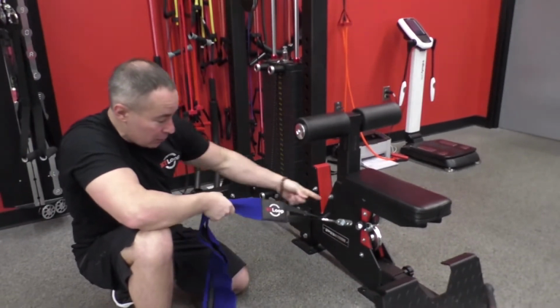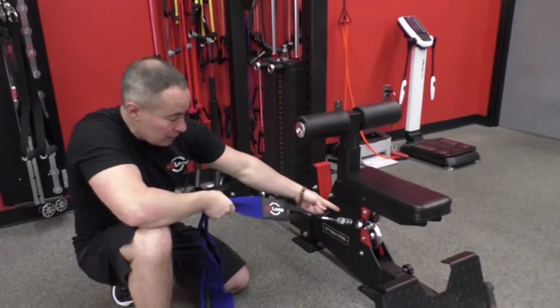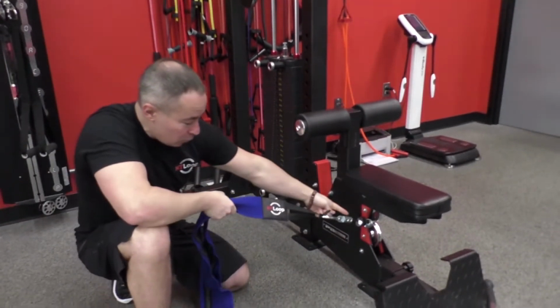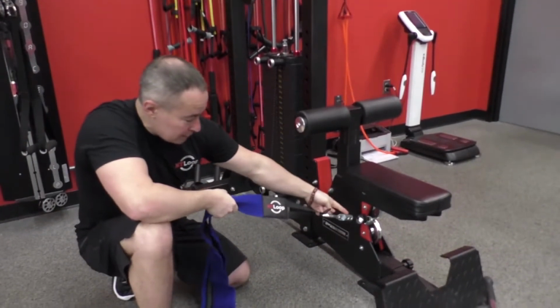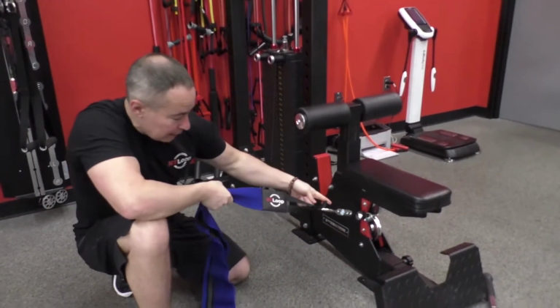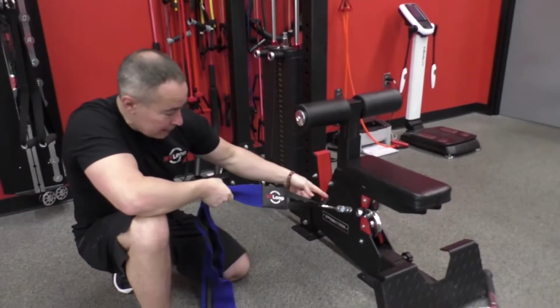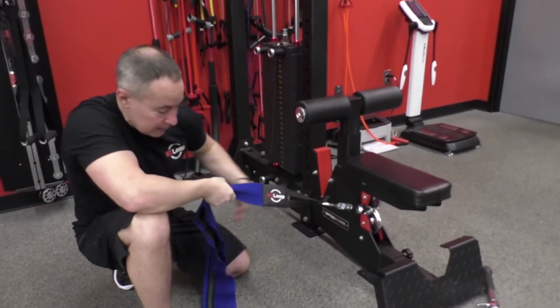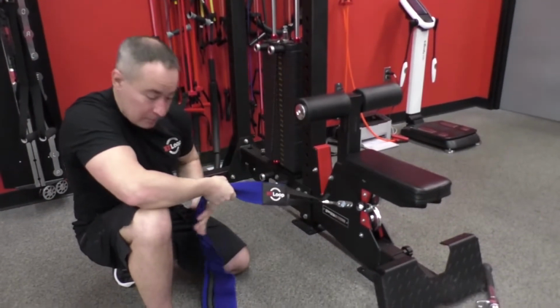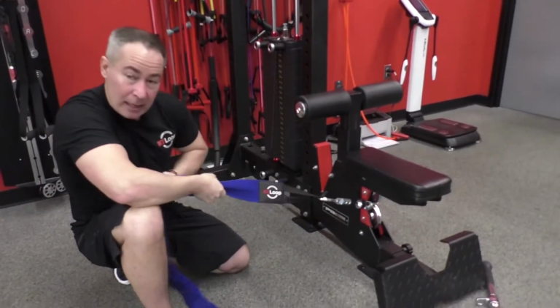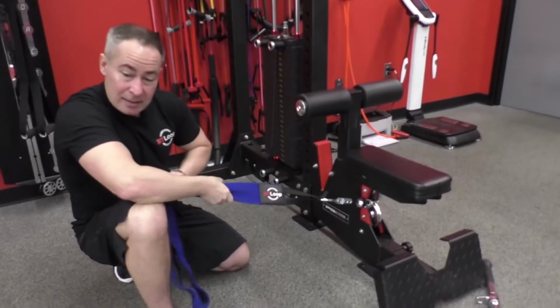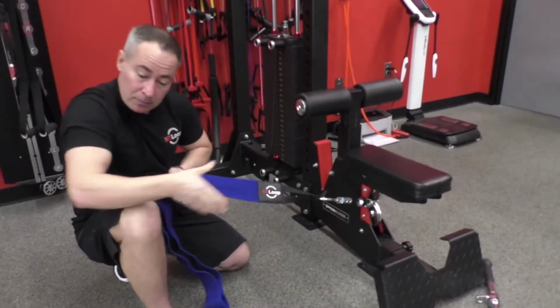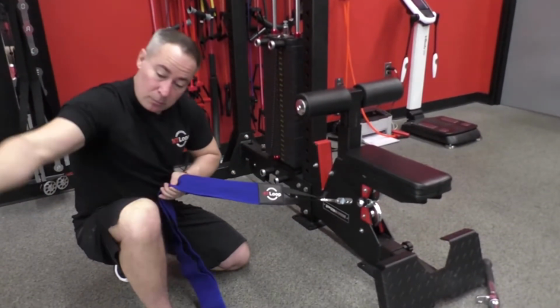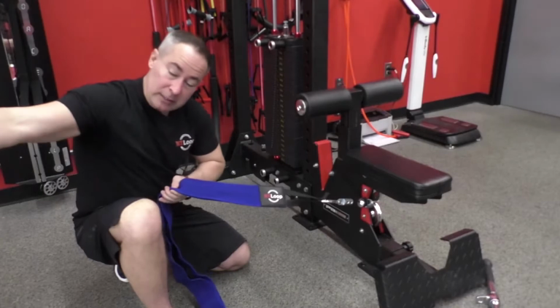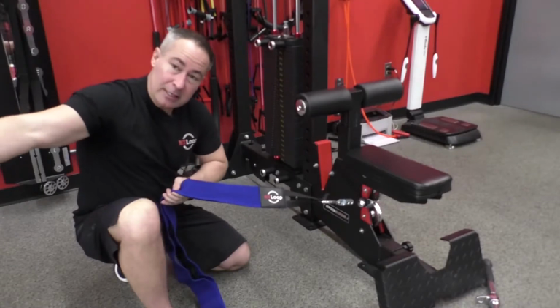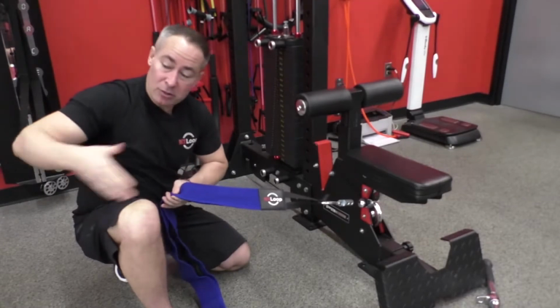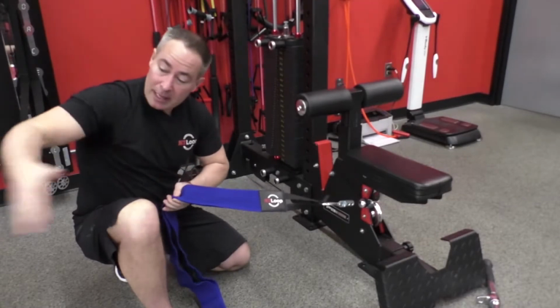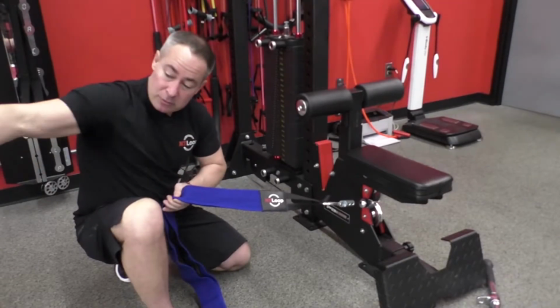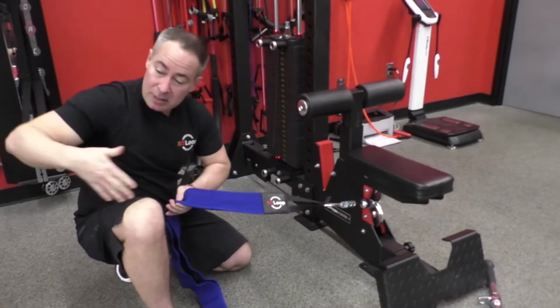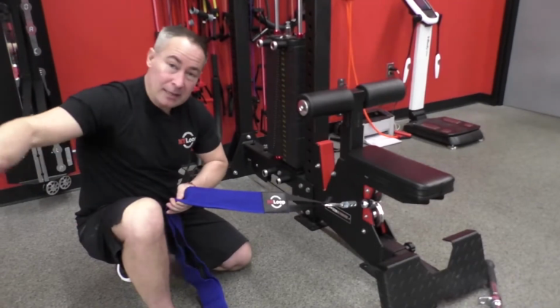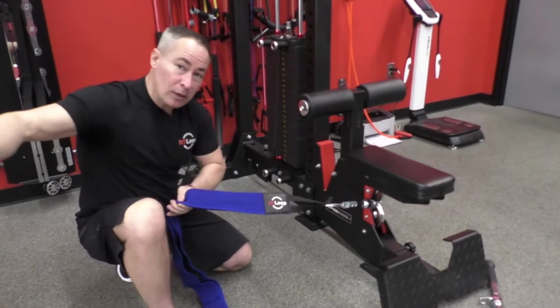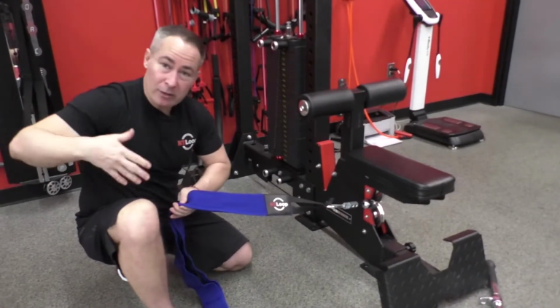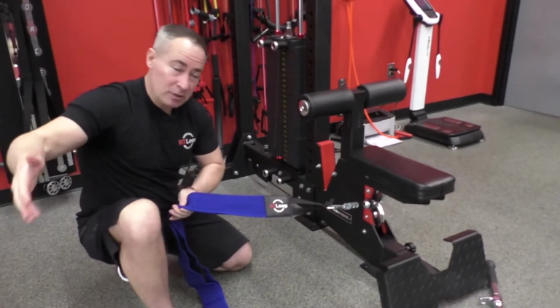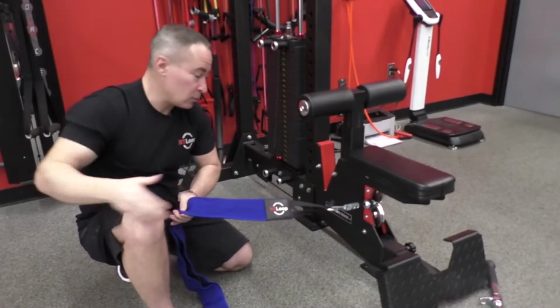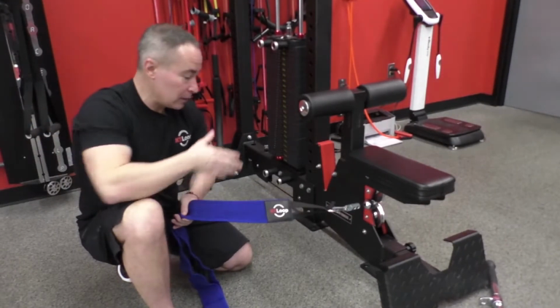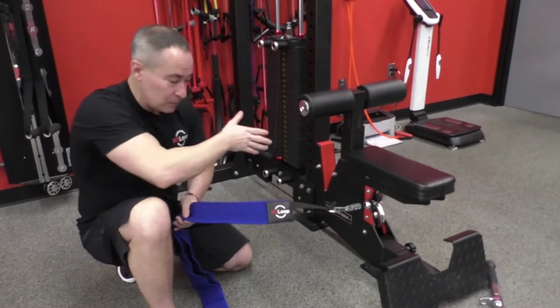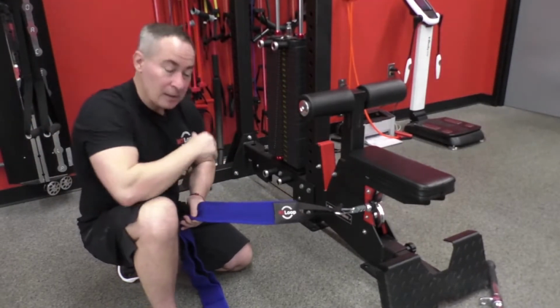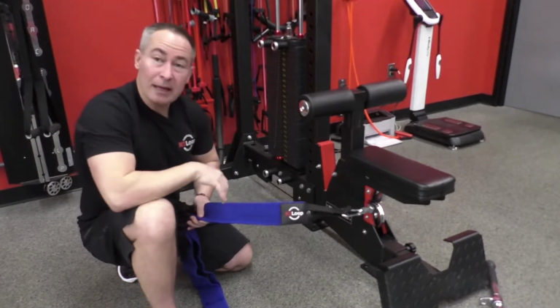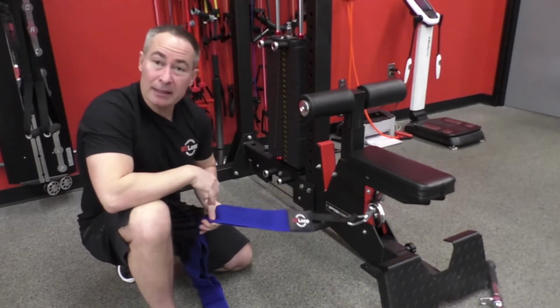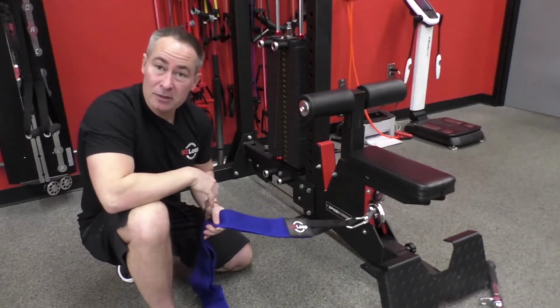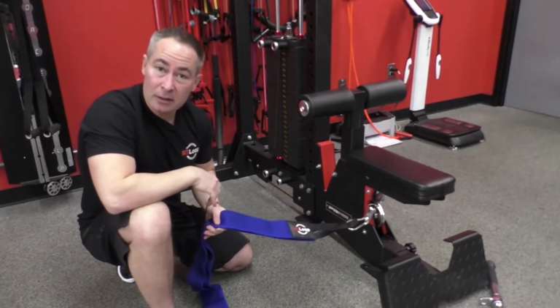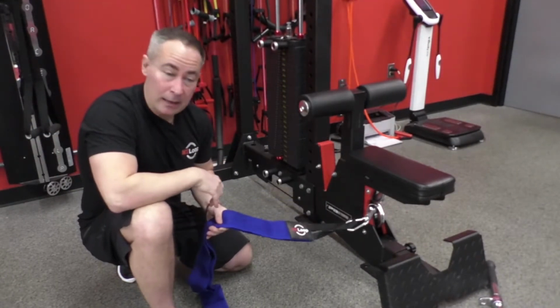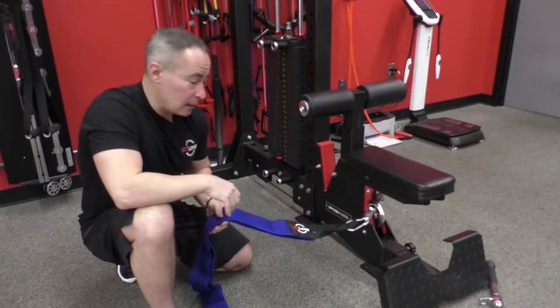Once it locks in, as I'm putting tension on the exercise — whatever exercise I'm doing — that thing is going to lock in.